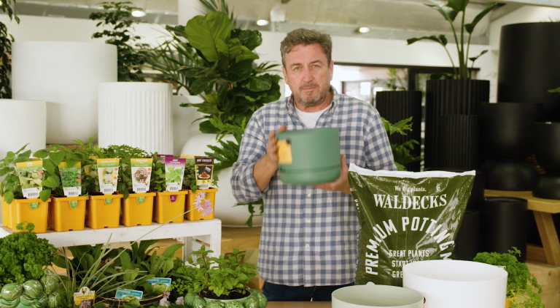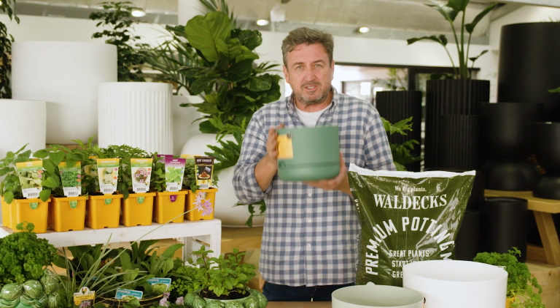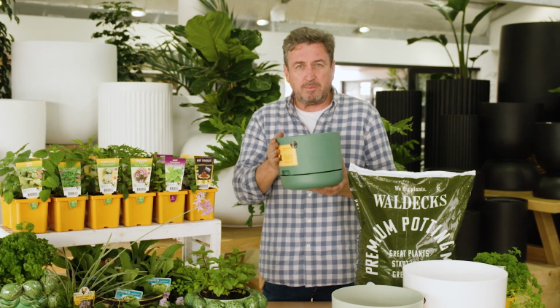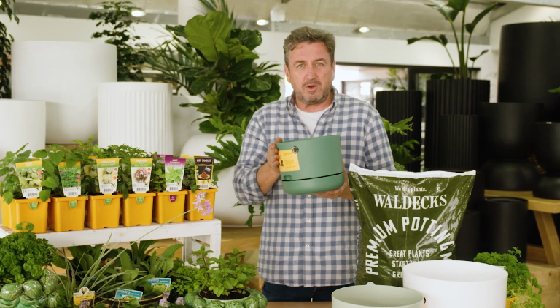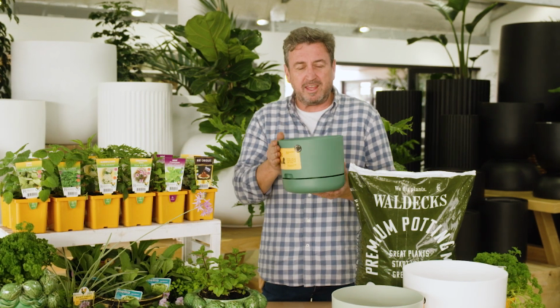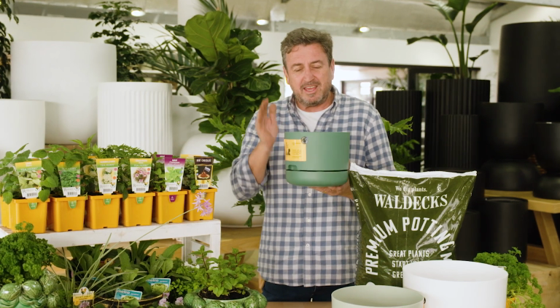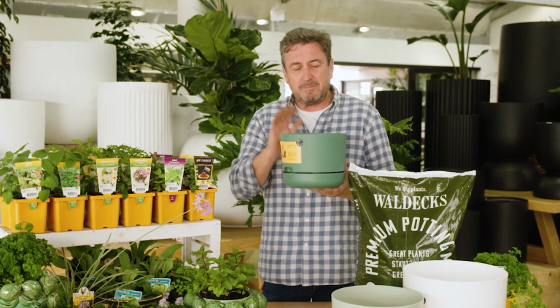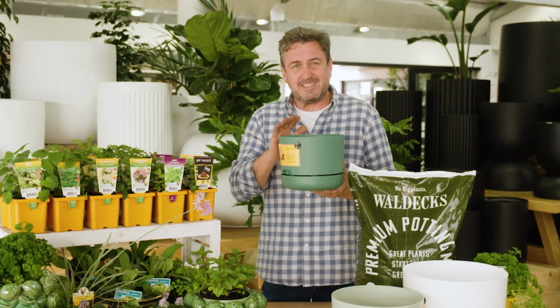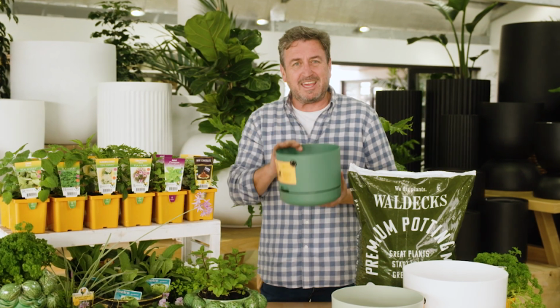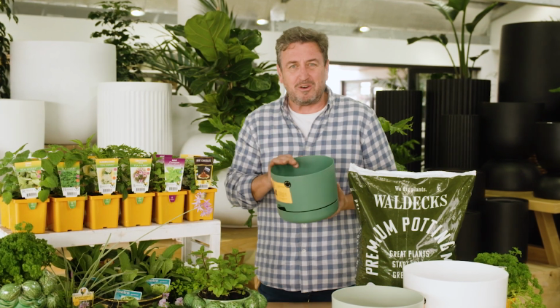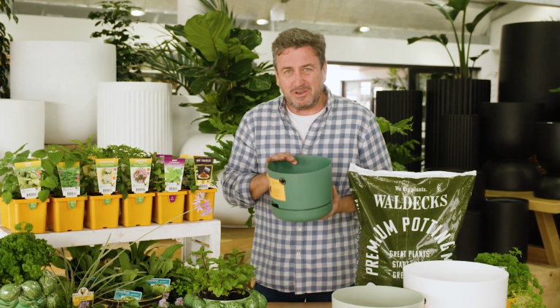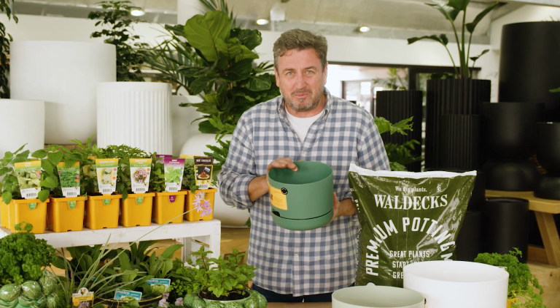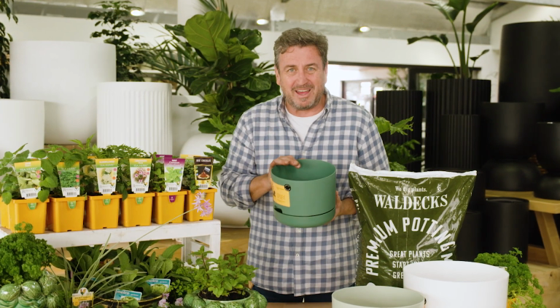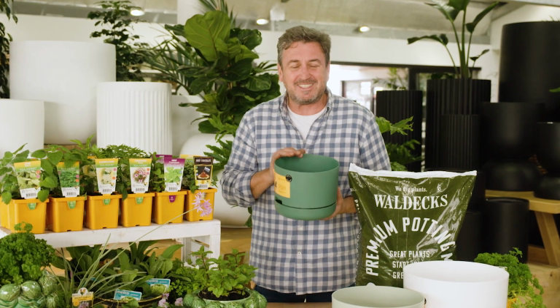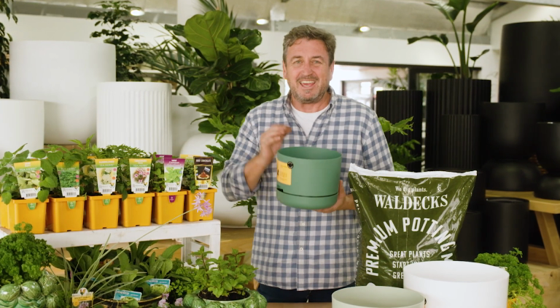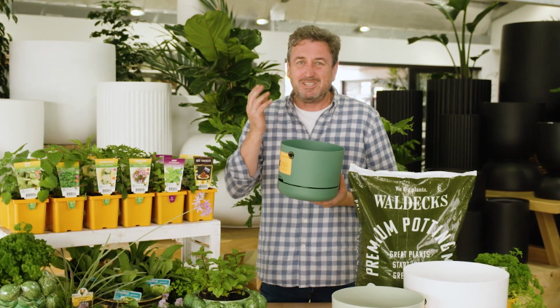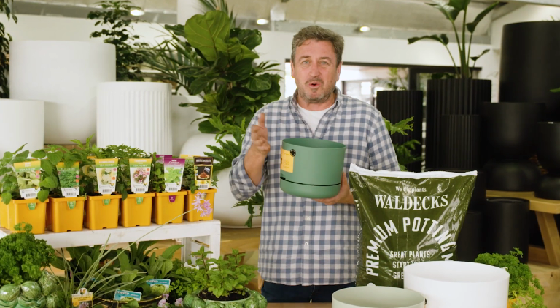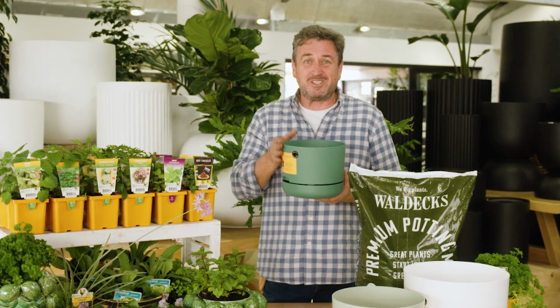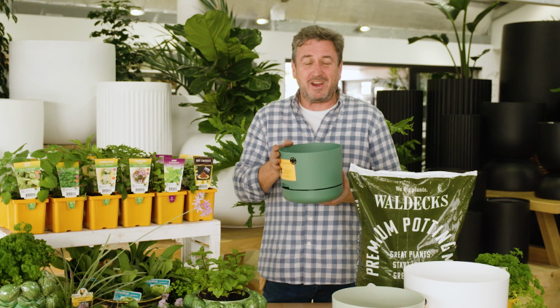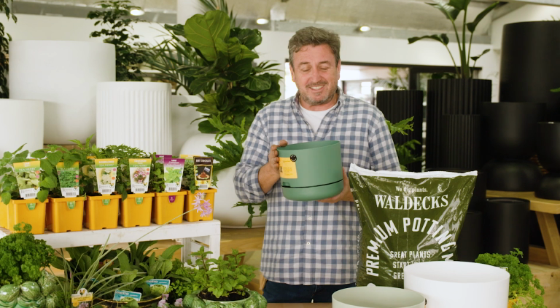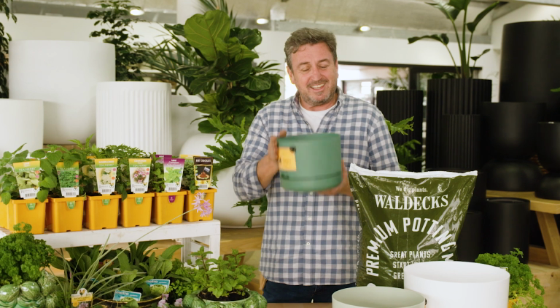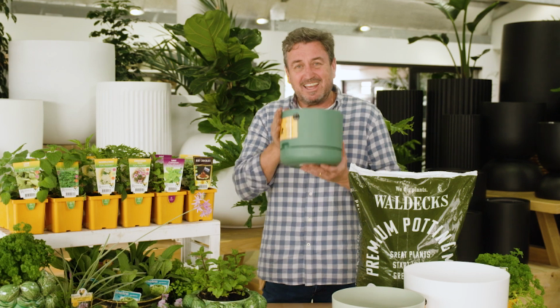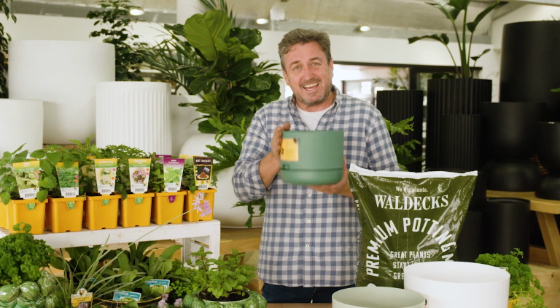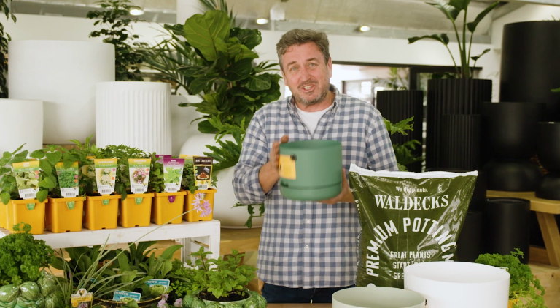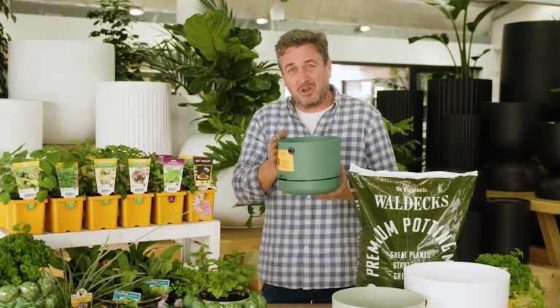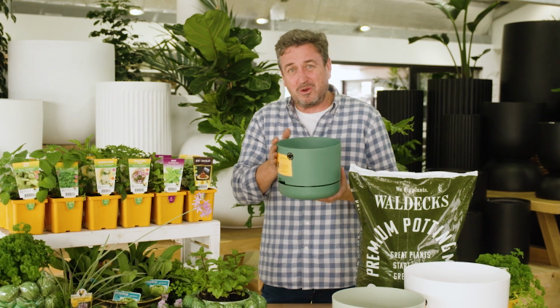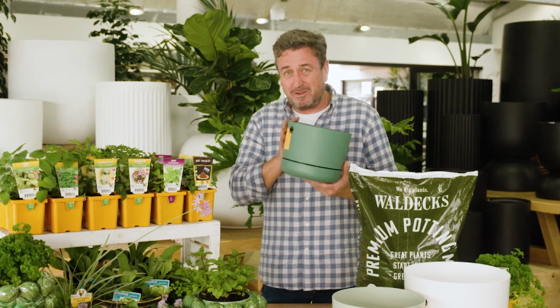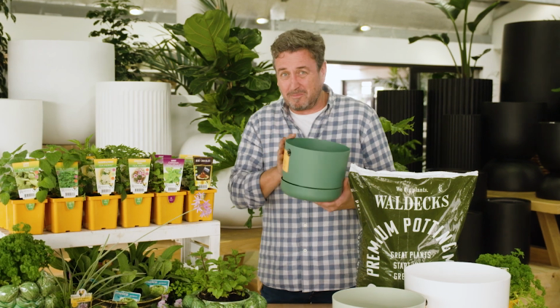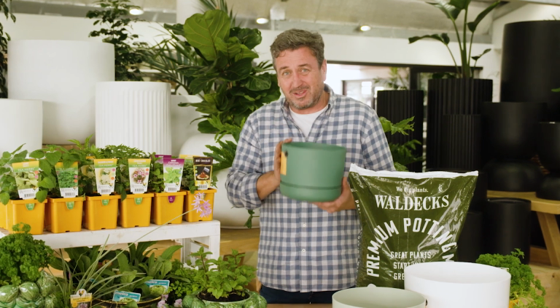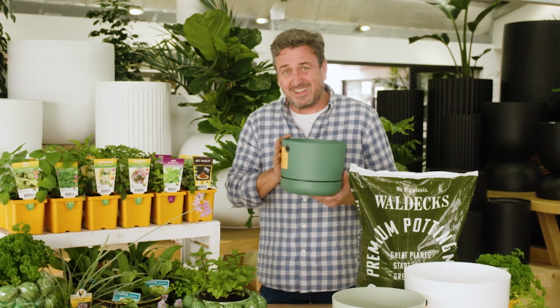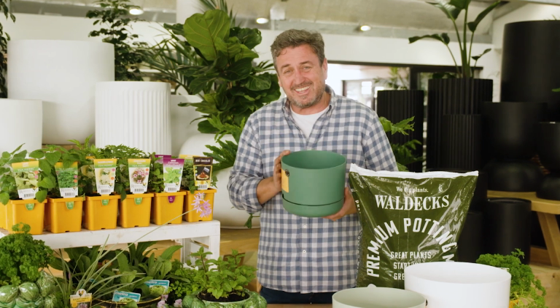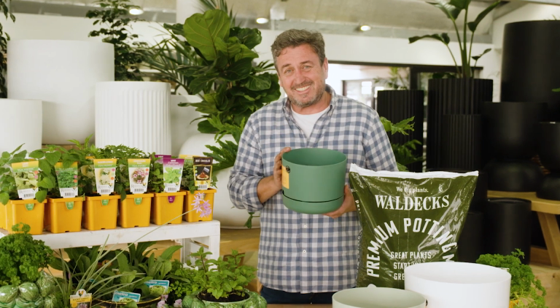Most importantly, the biggest killer of indoor plants is water stress, and that doesn't occur when you've got pots like this.